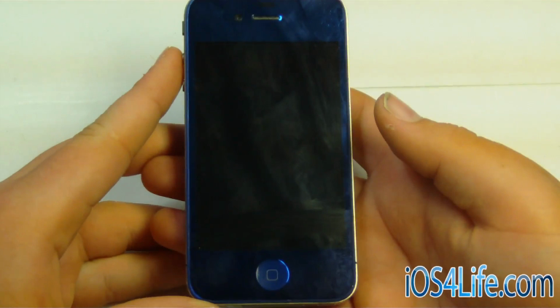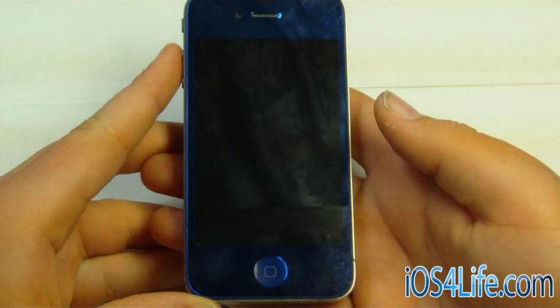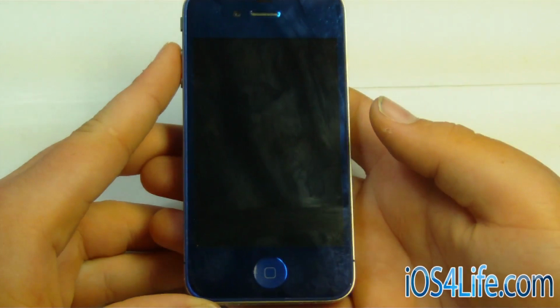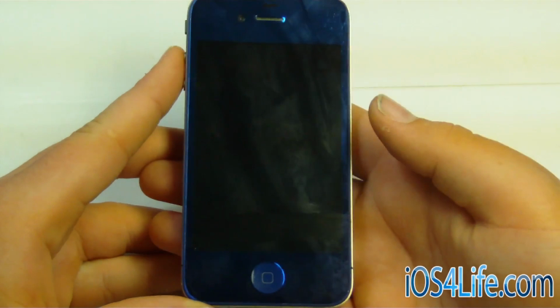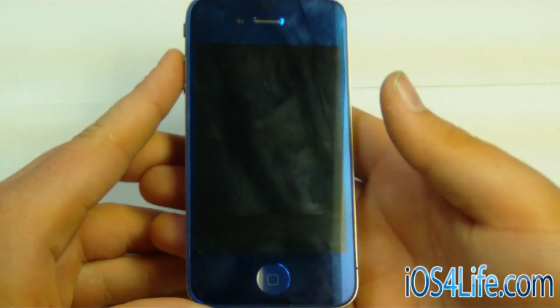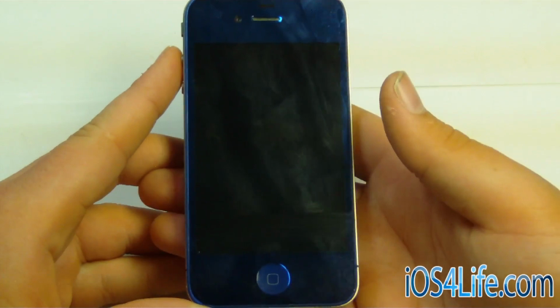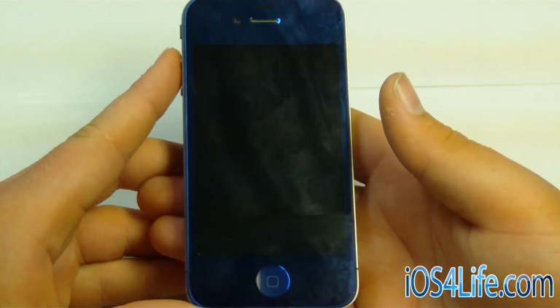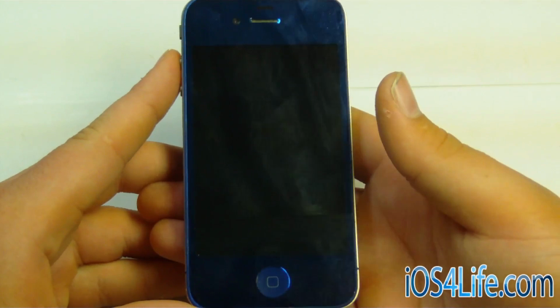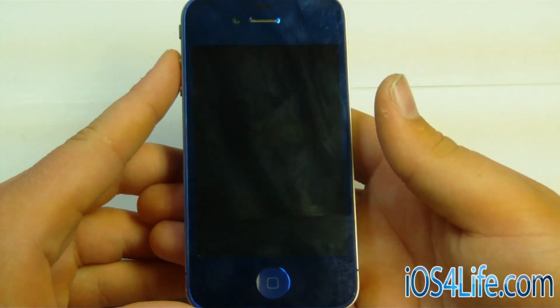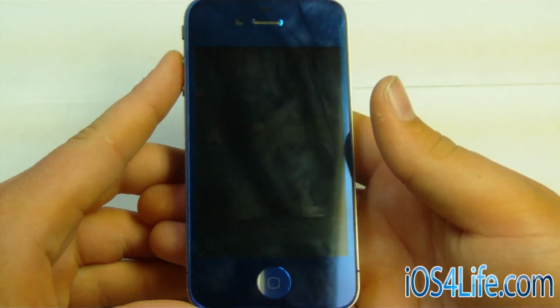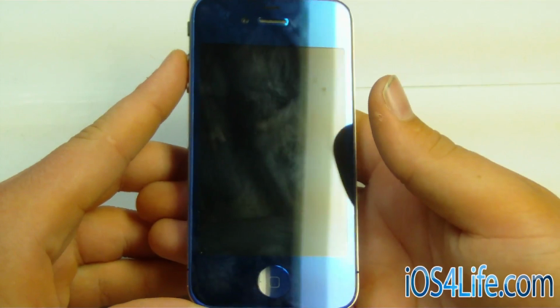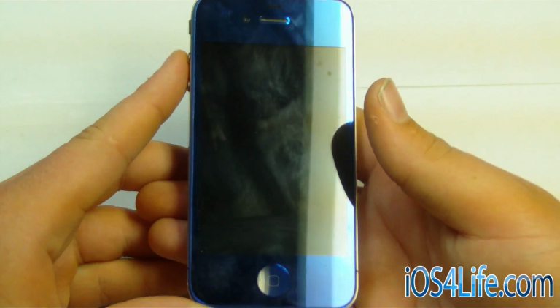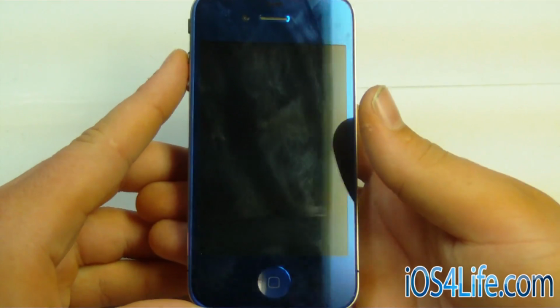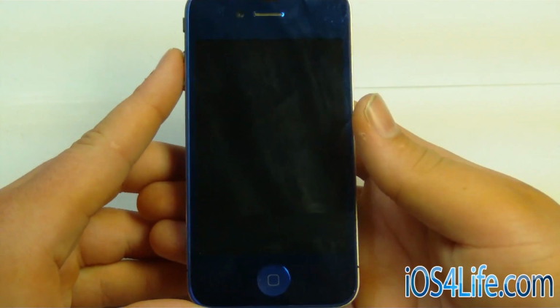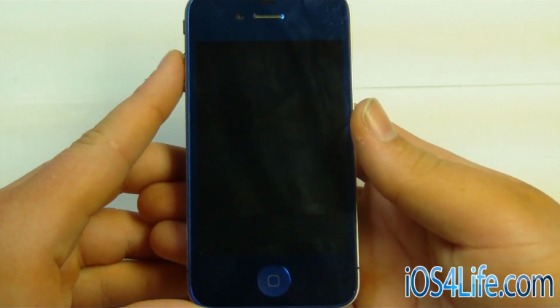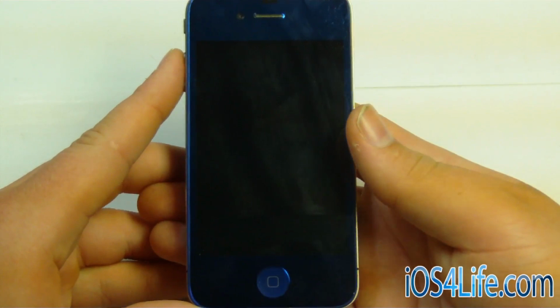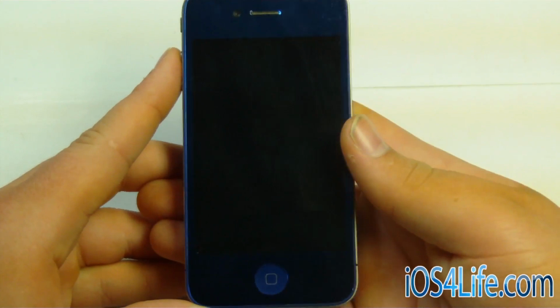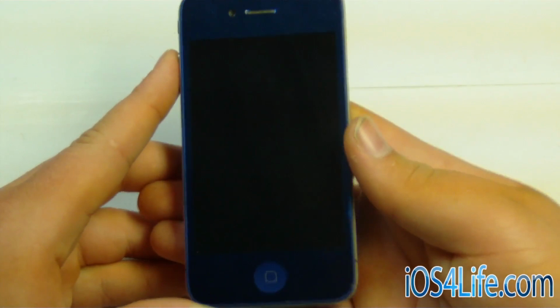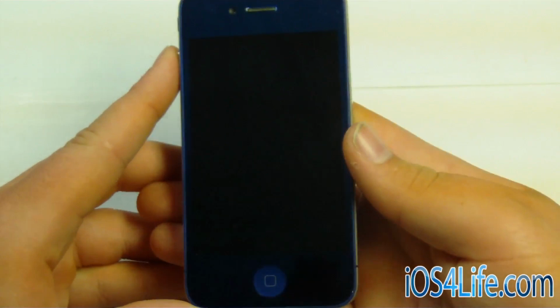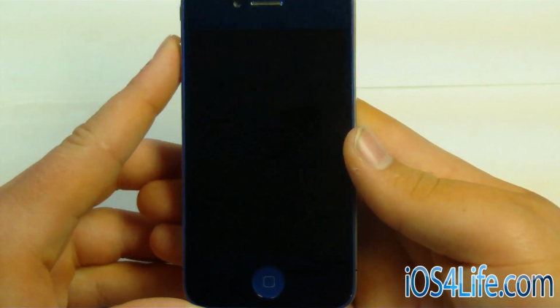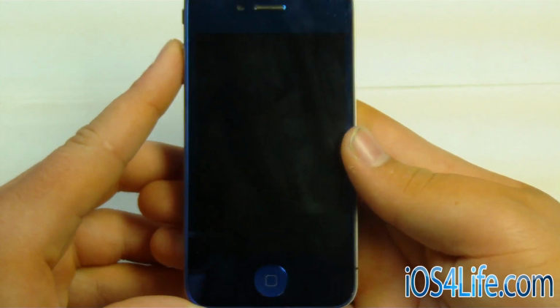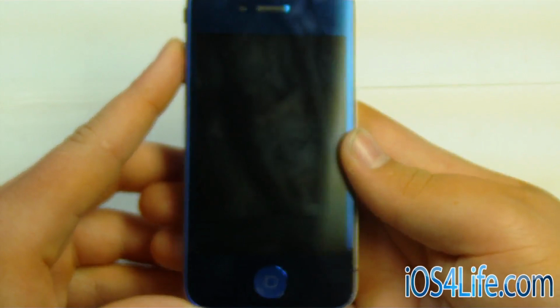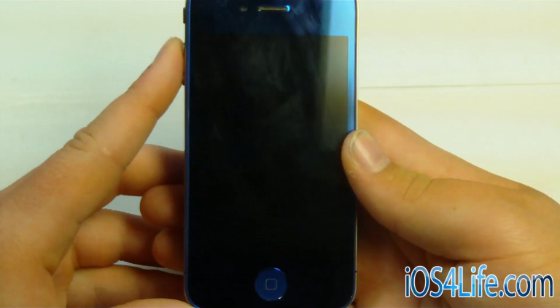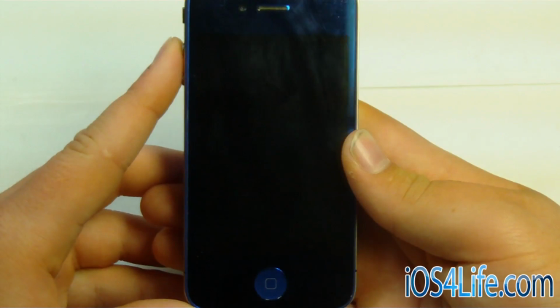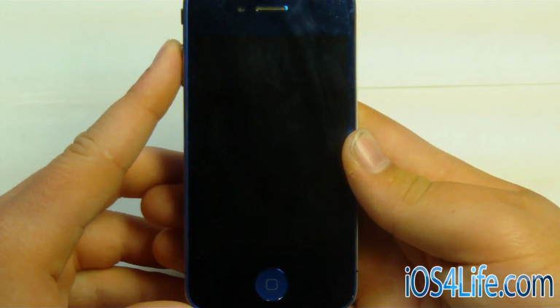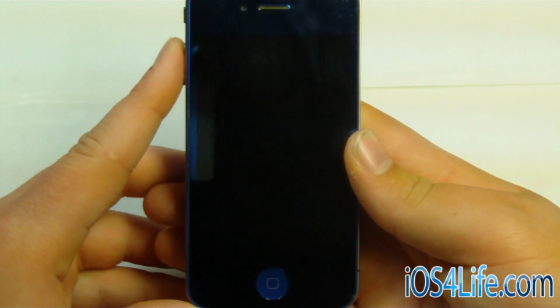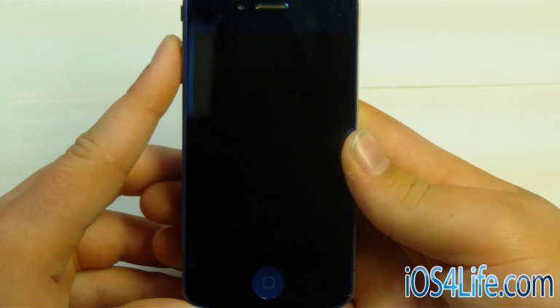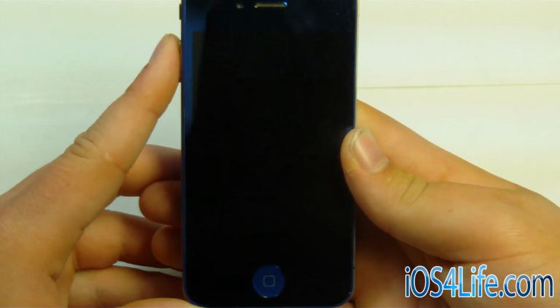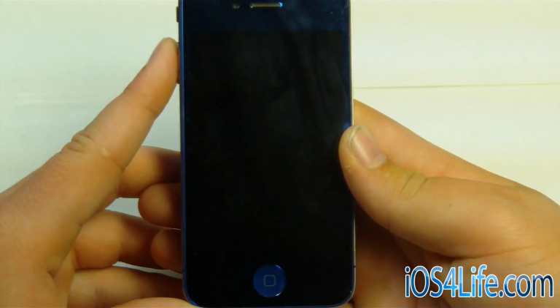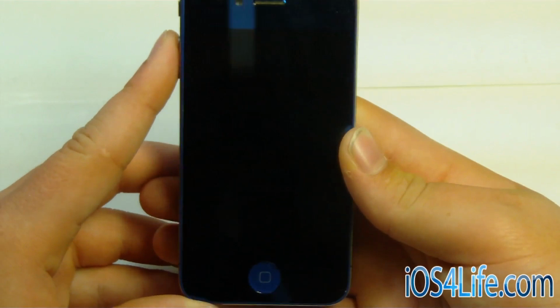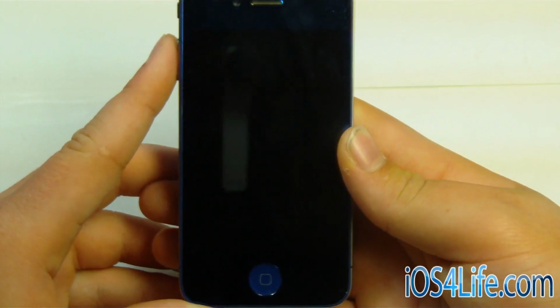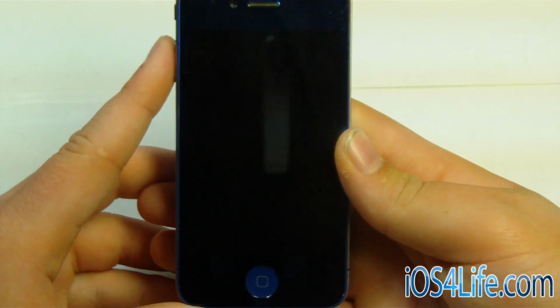Hey guys, it's Mr. AJ's Tech here, and today I'm going to show you how to get semi-untethered iOS 5.